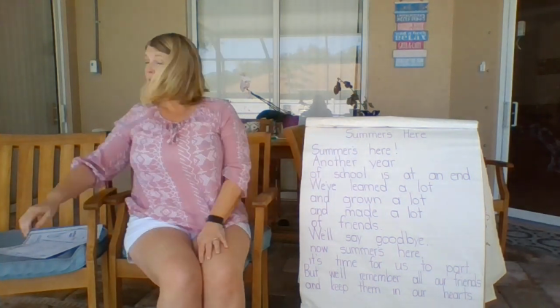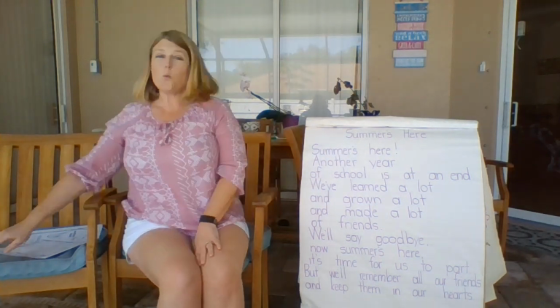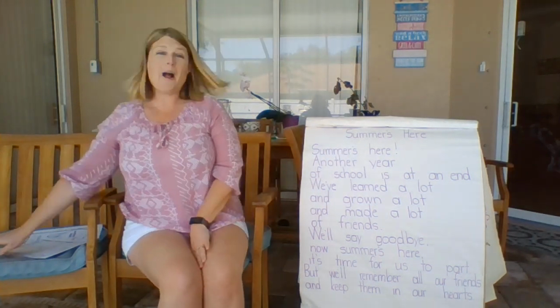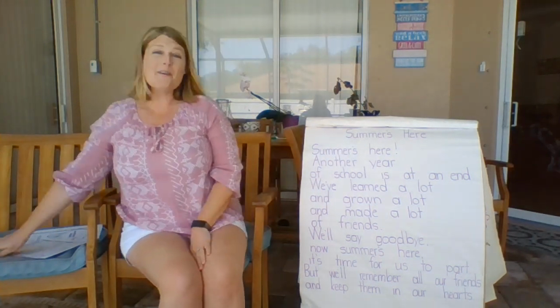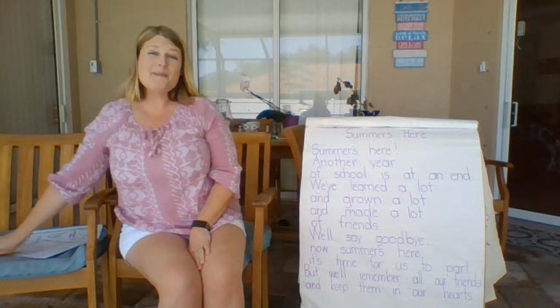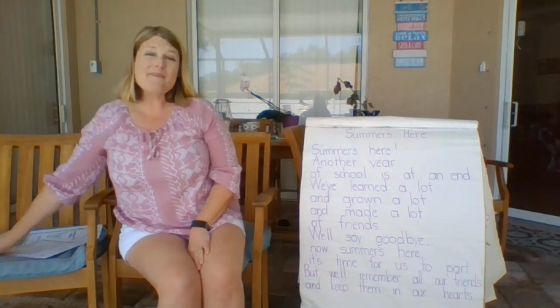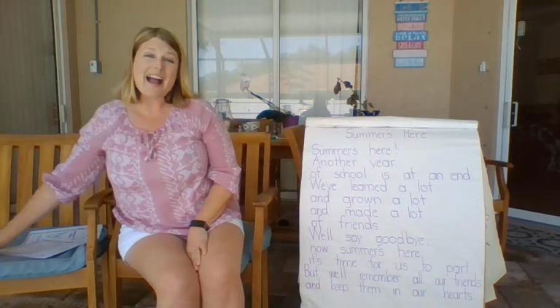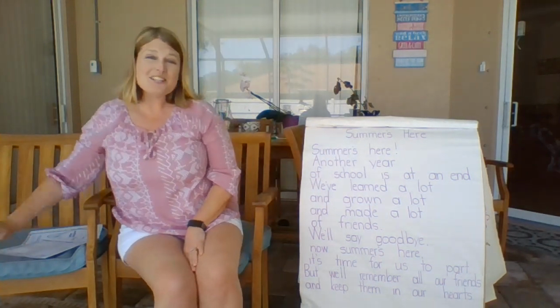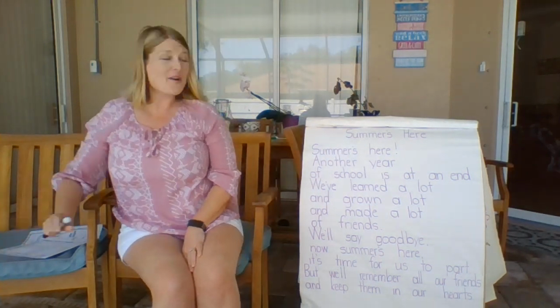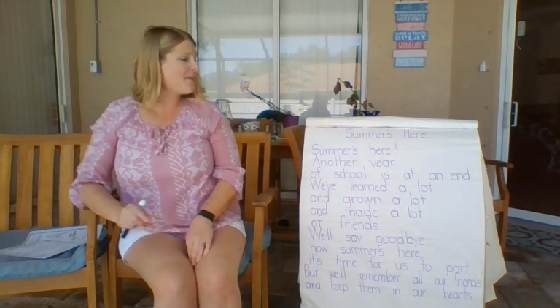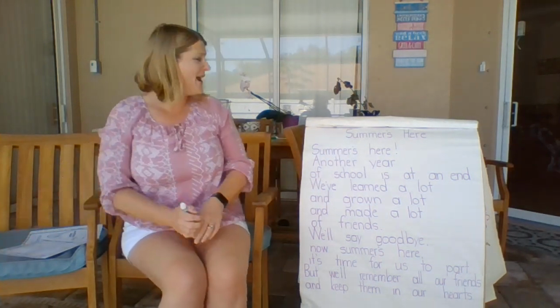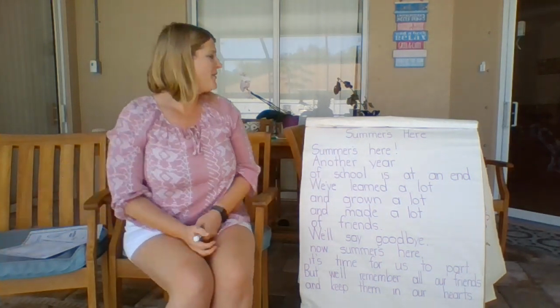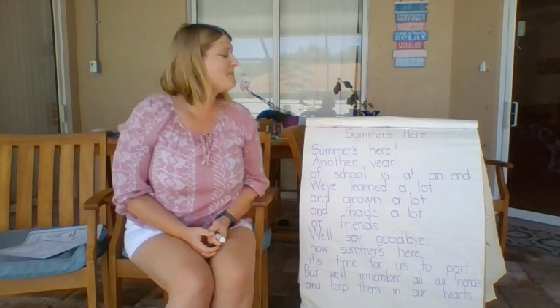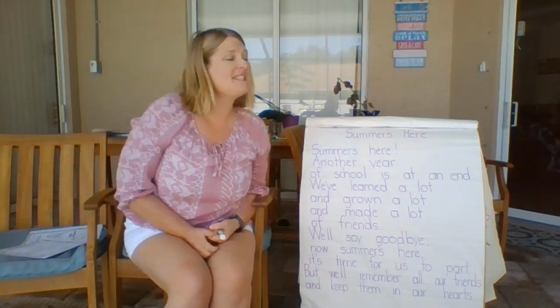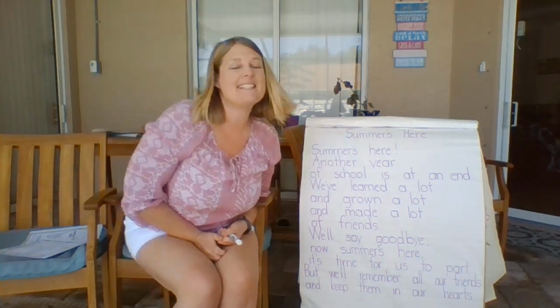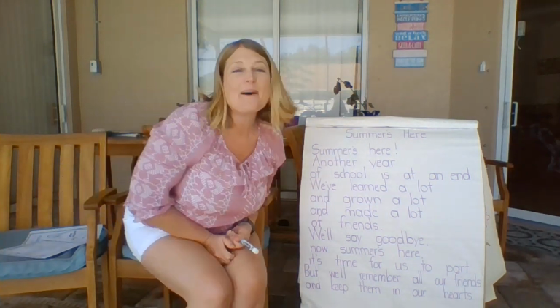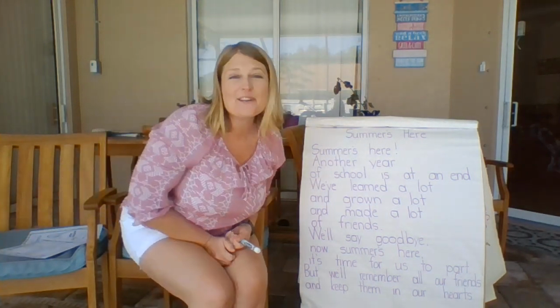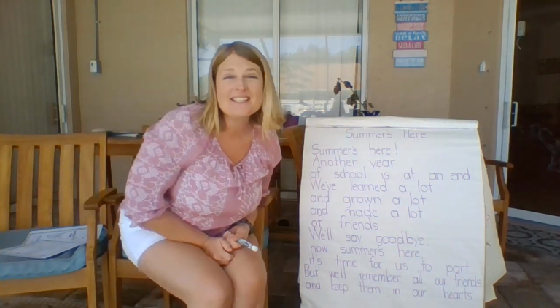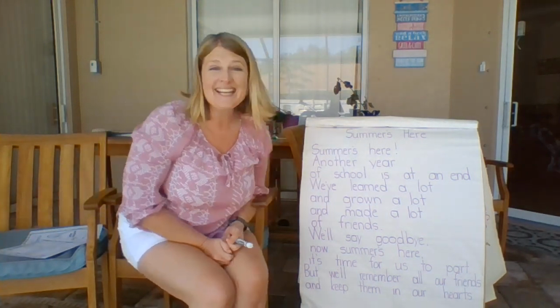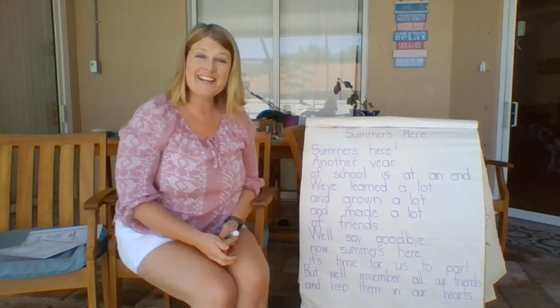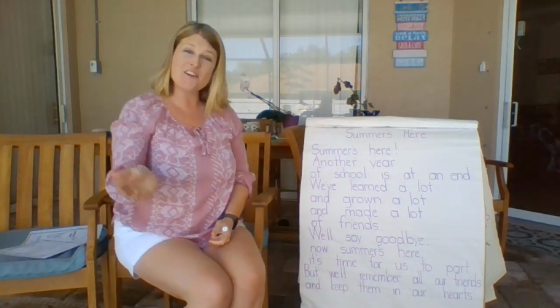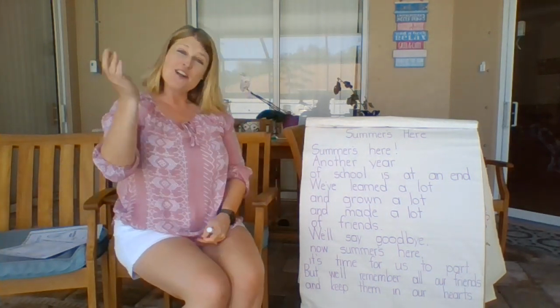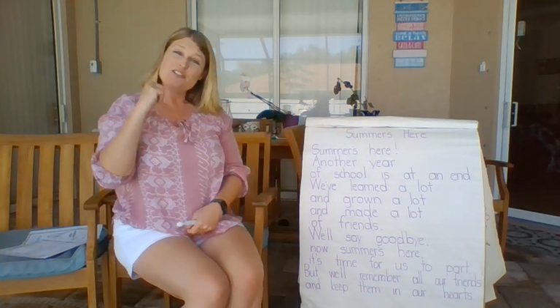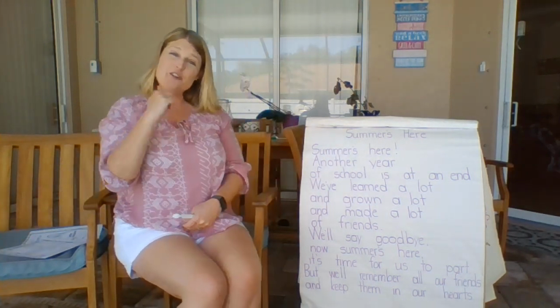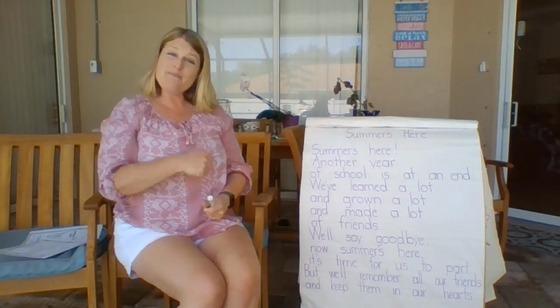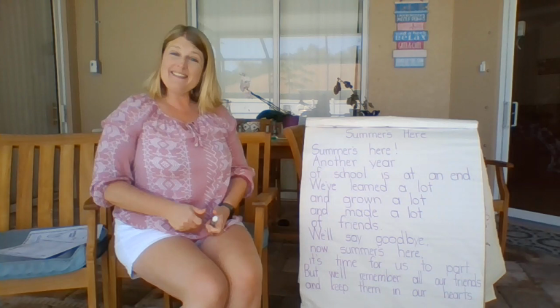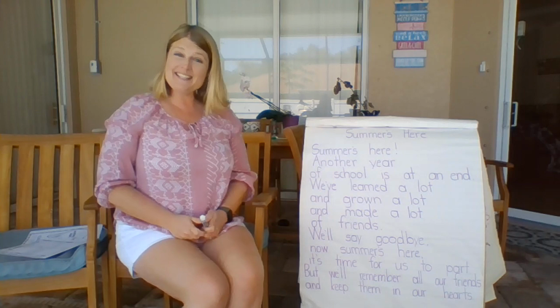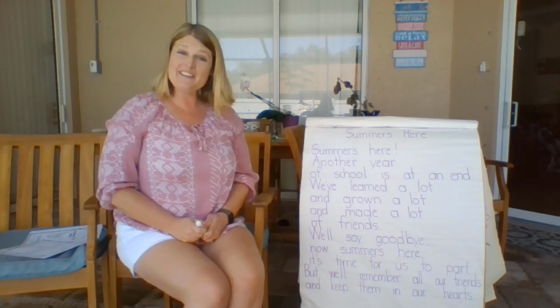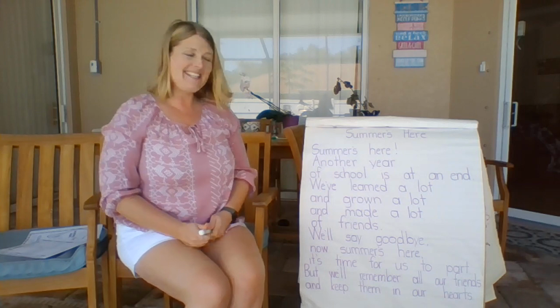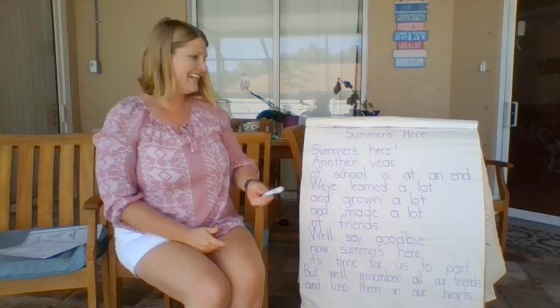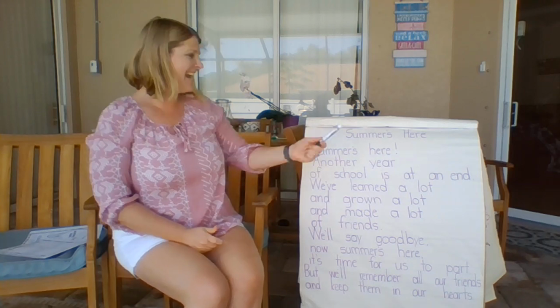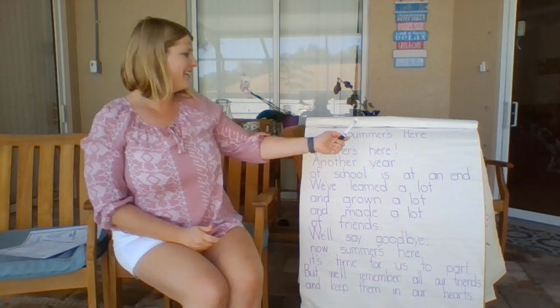Welcome back to our poem, Summer's Here. Join me, let's read it together.